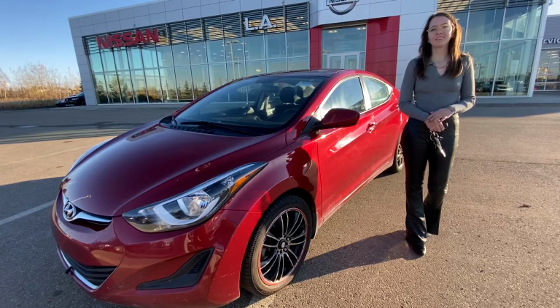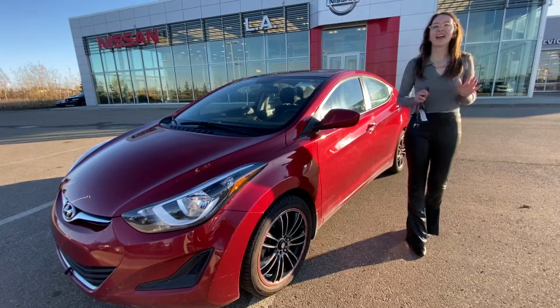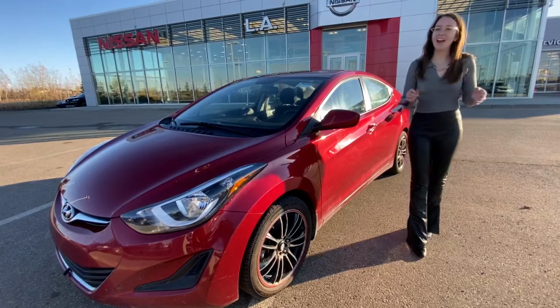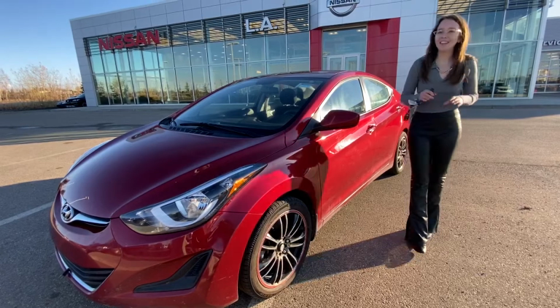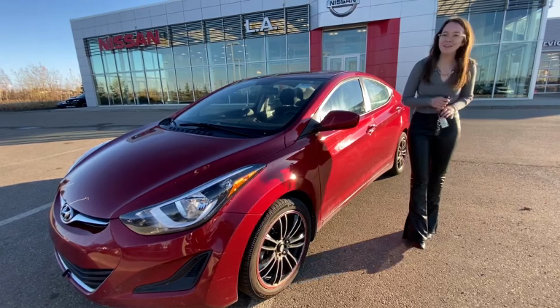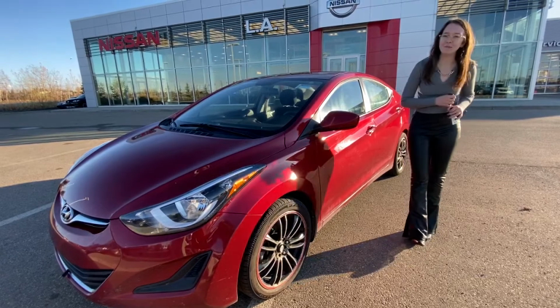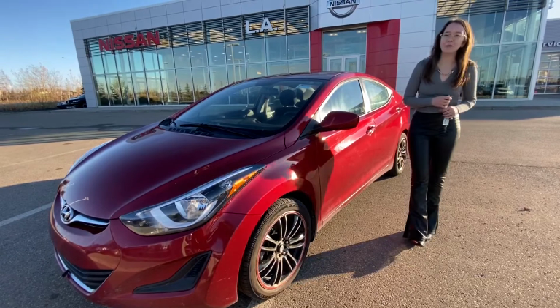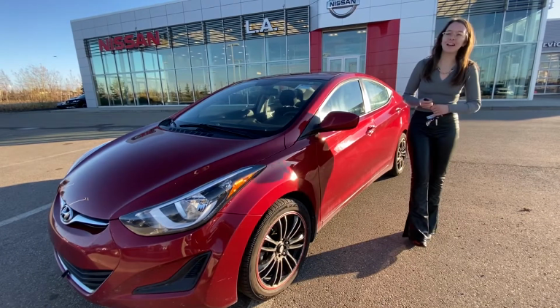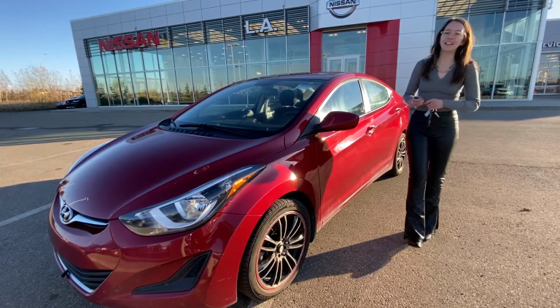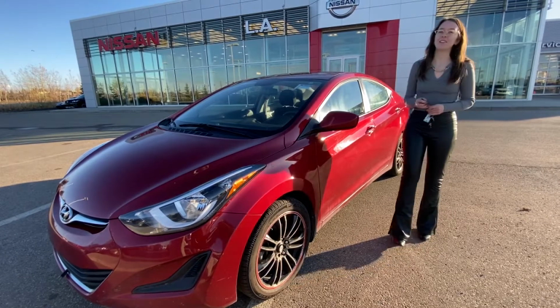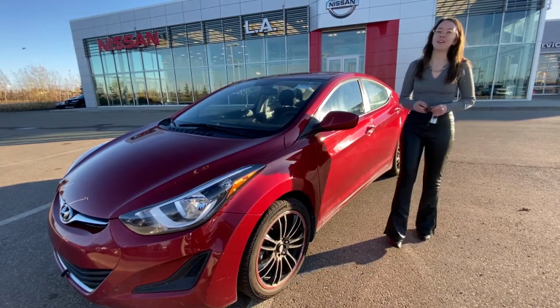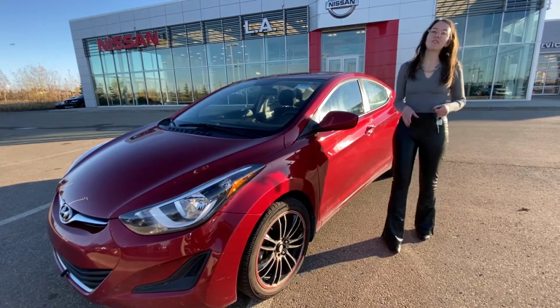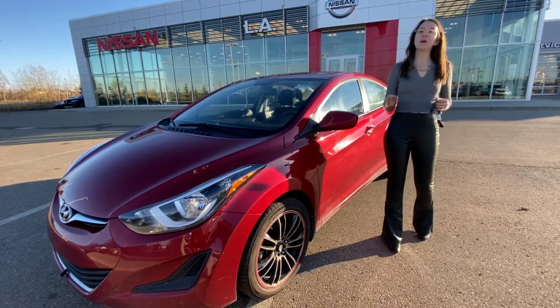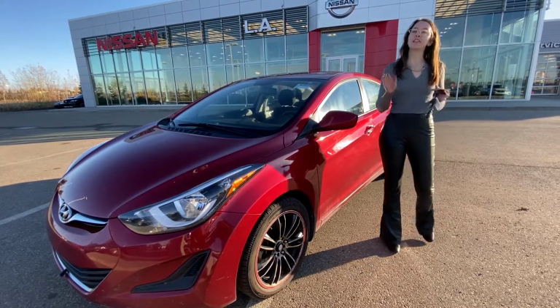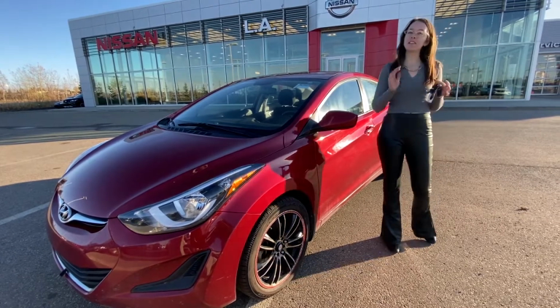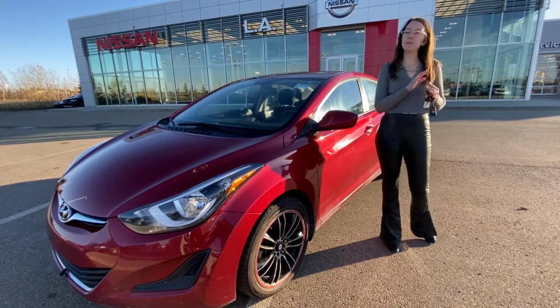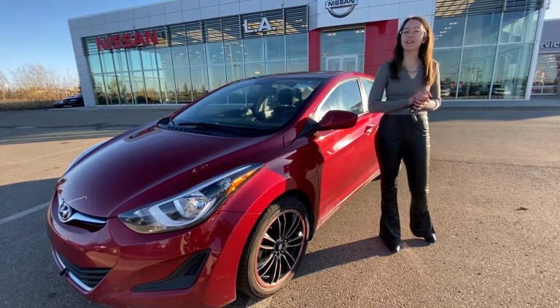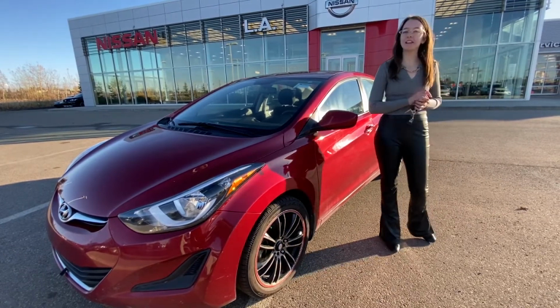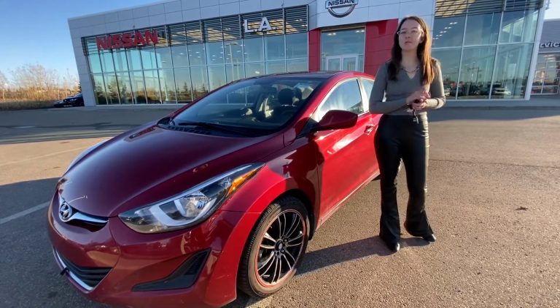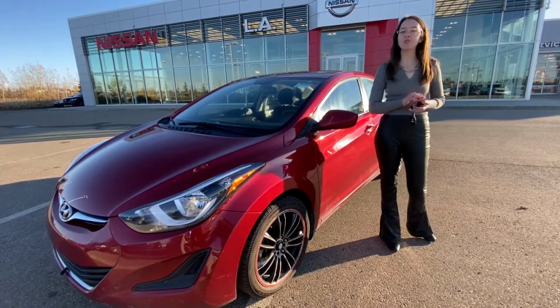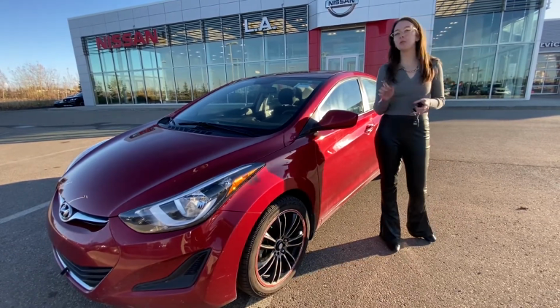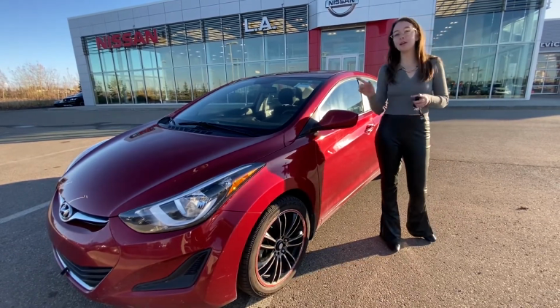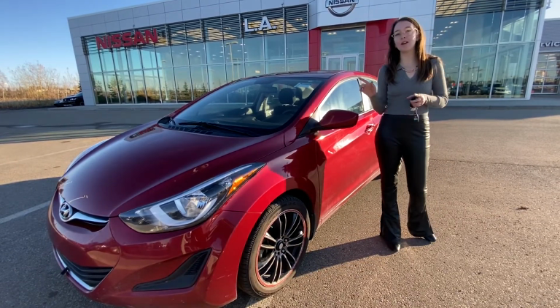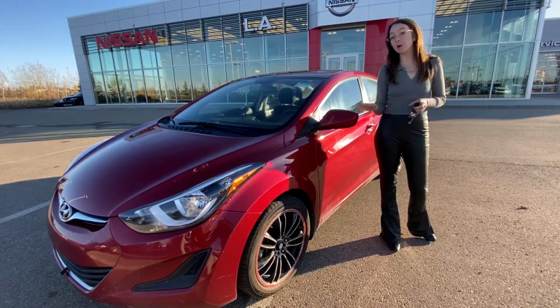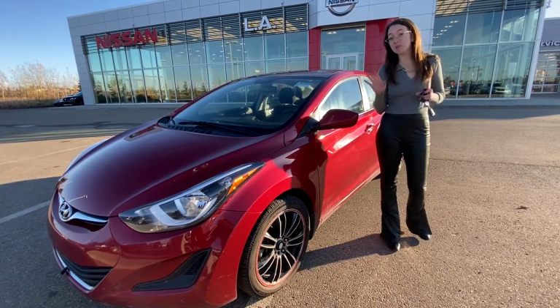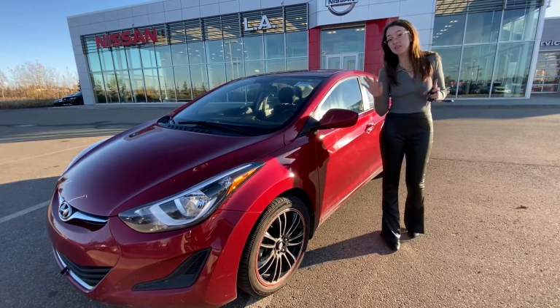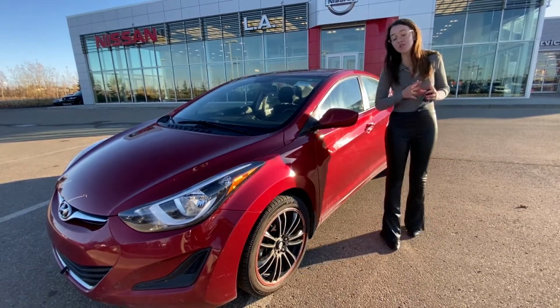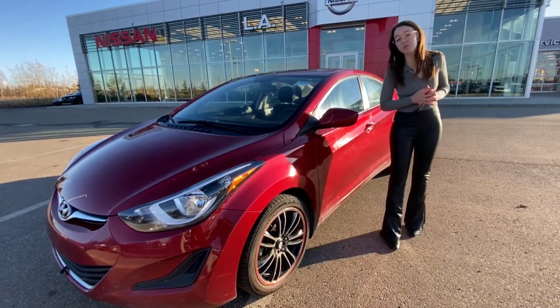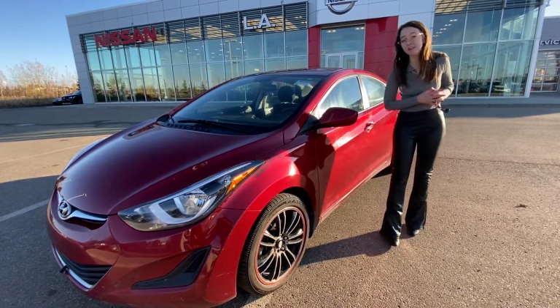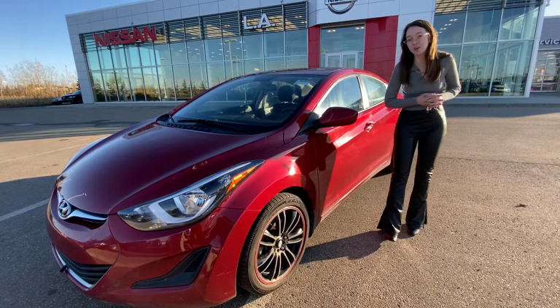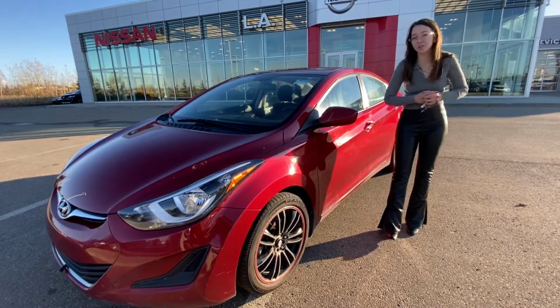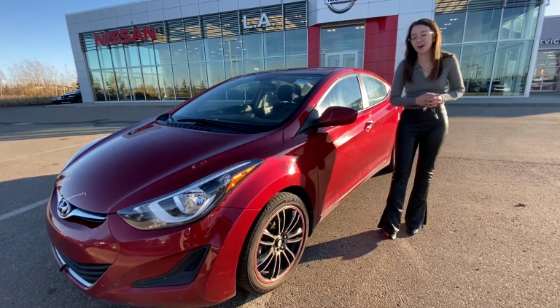Hi there, it's Emily with LA Nissan. I just wanted to step in front of the camera and show you a great option that just arrived on our lot.